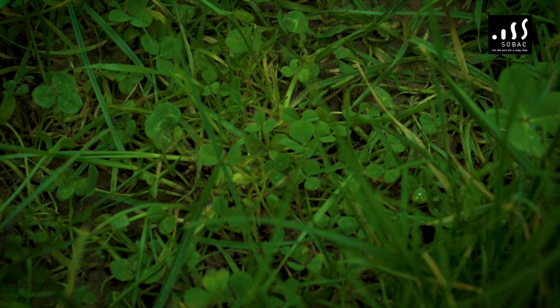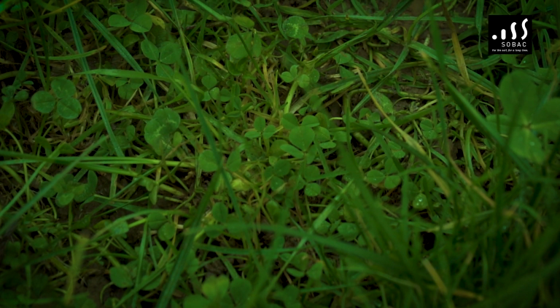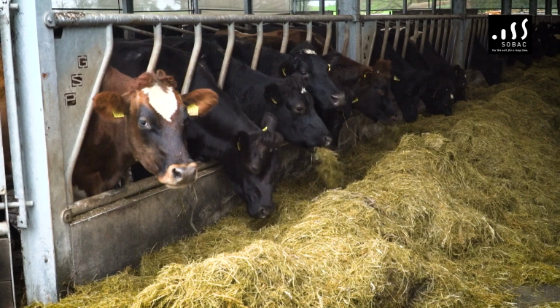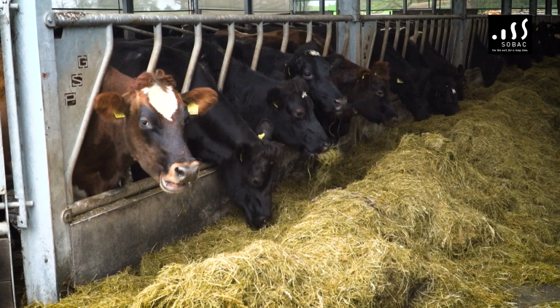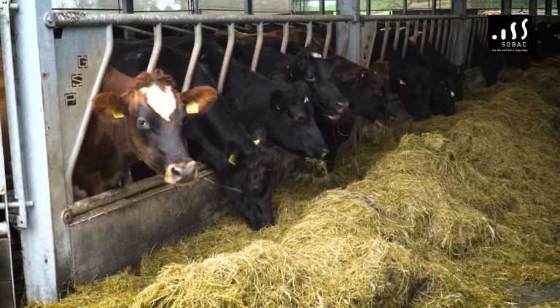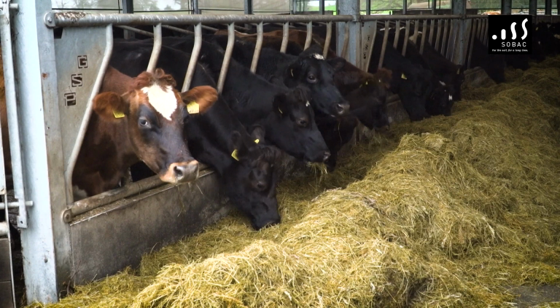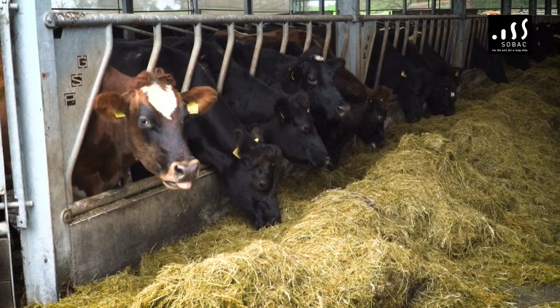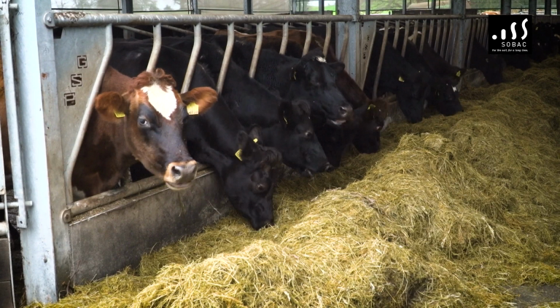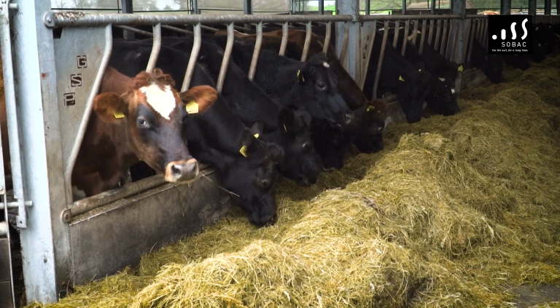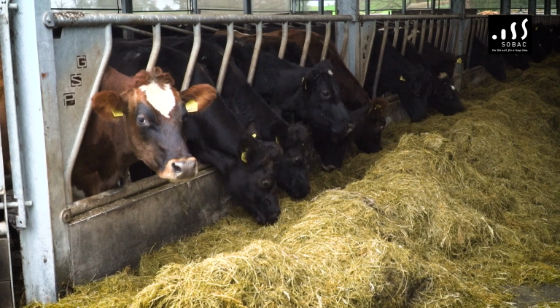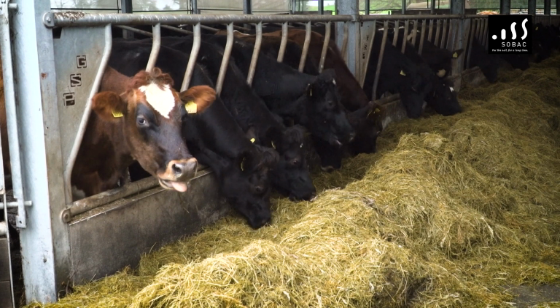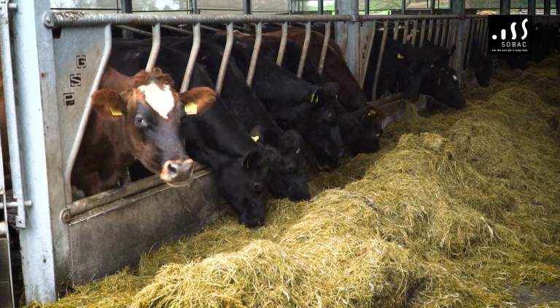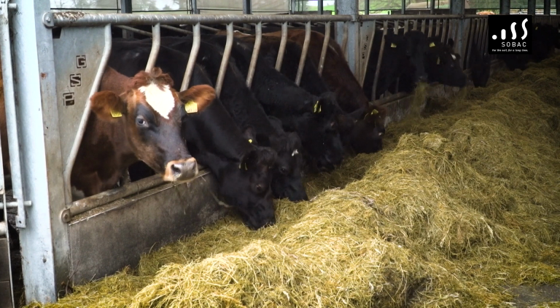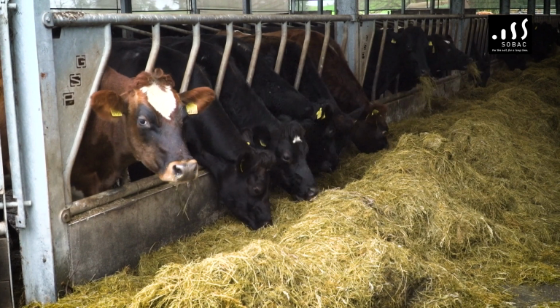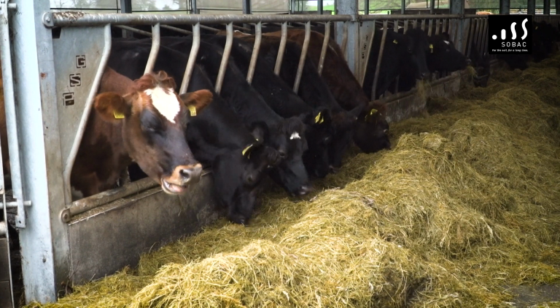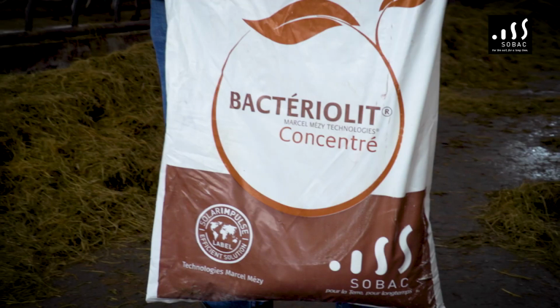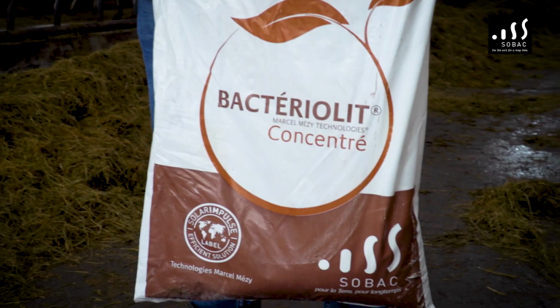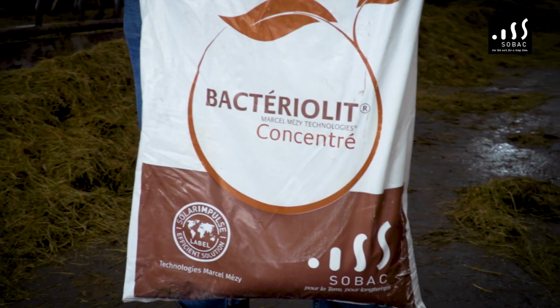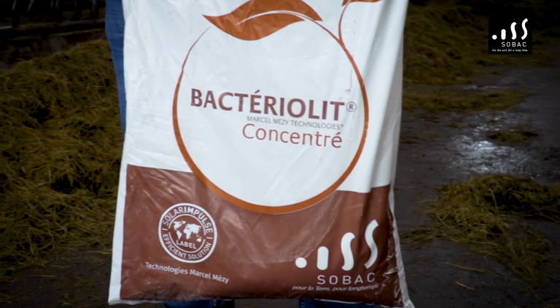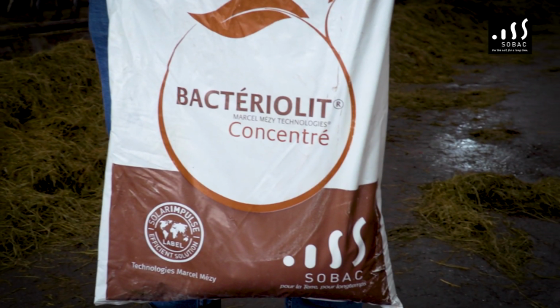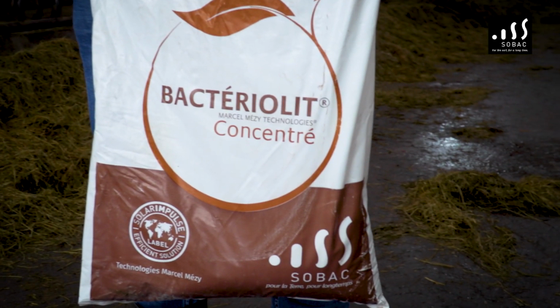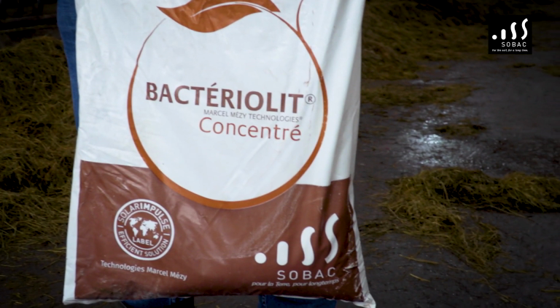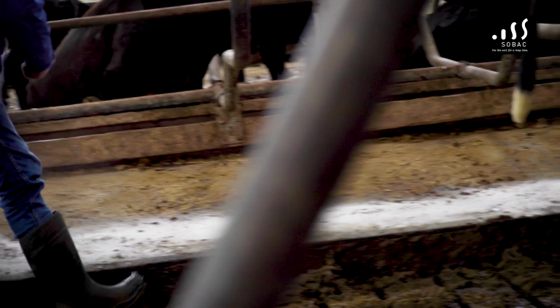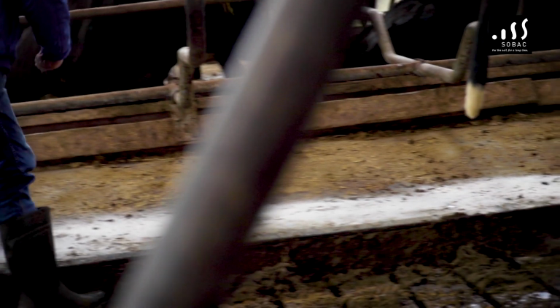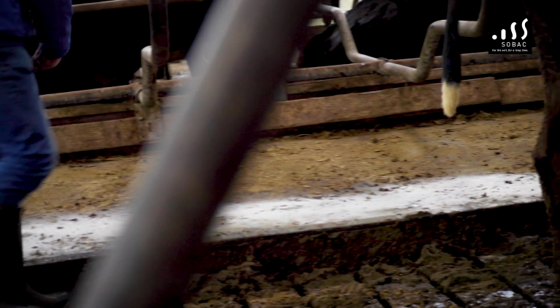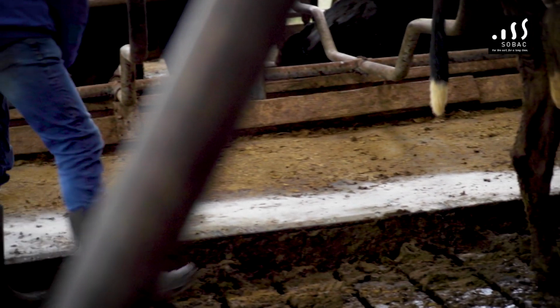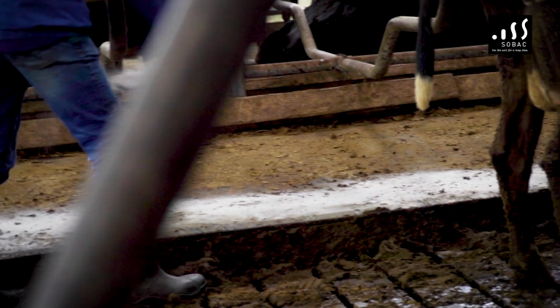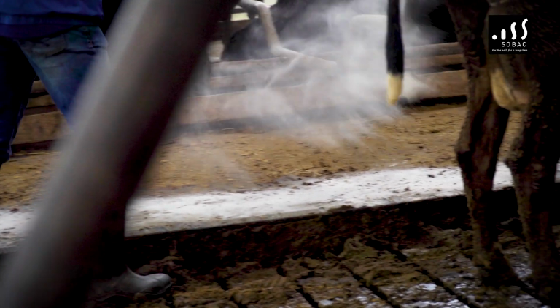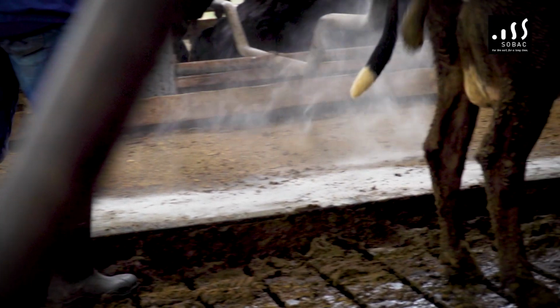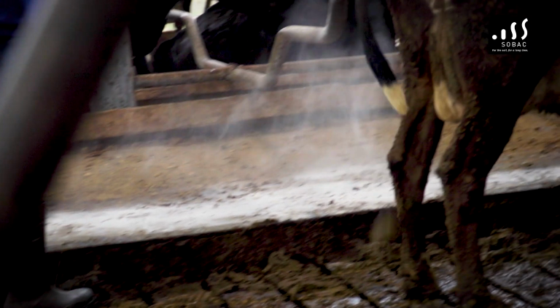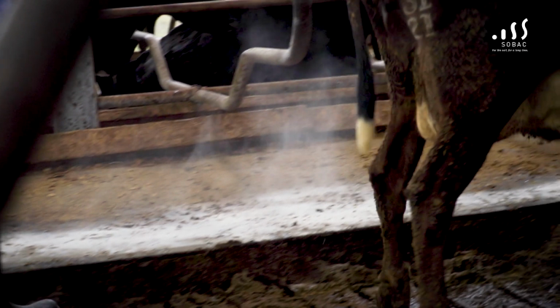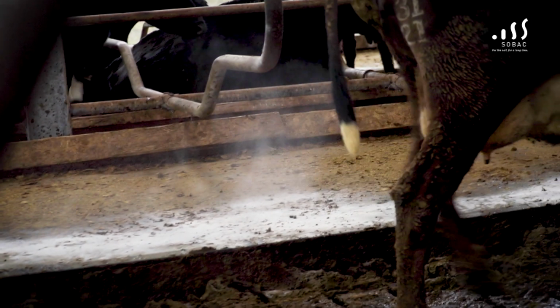Performance is good, cows are very healthy. We have only a 6% empty rate after eight weeks' breeding — there's no issues.